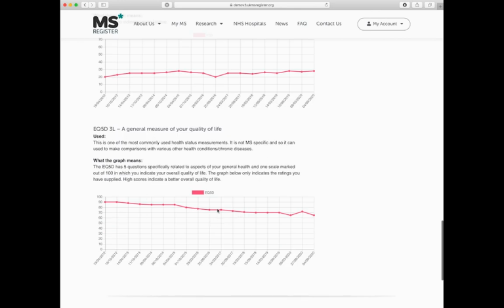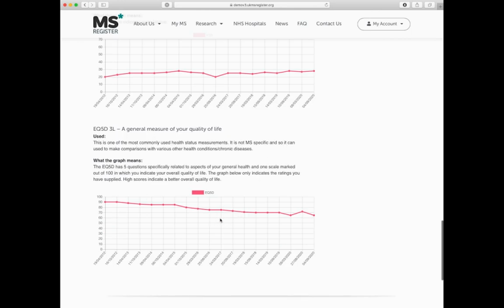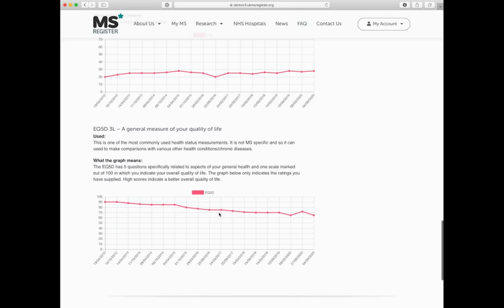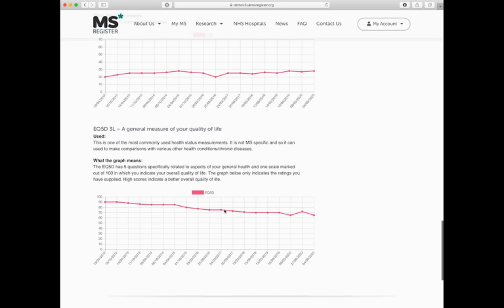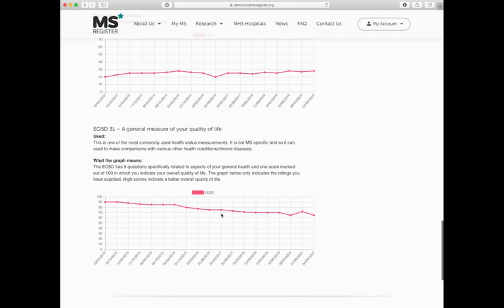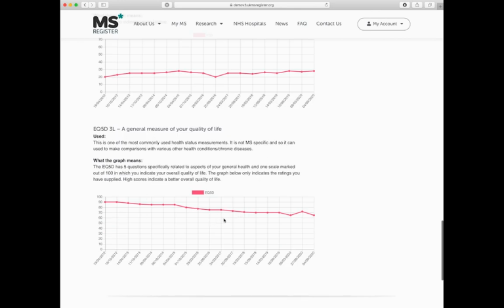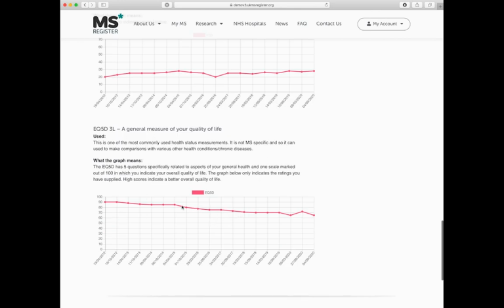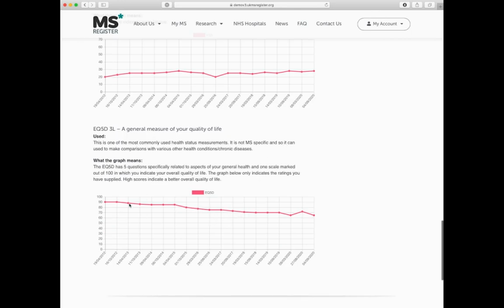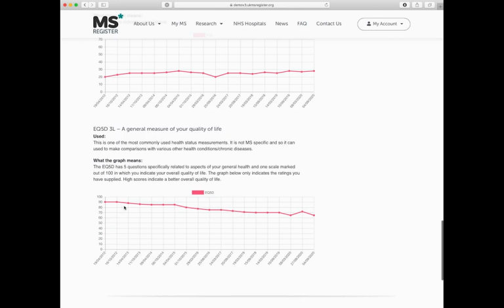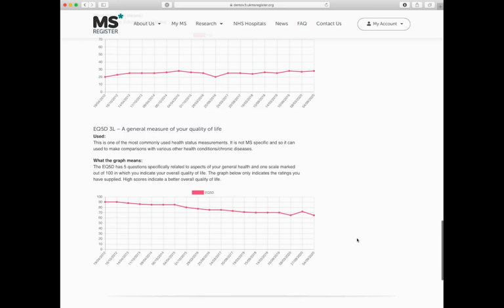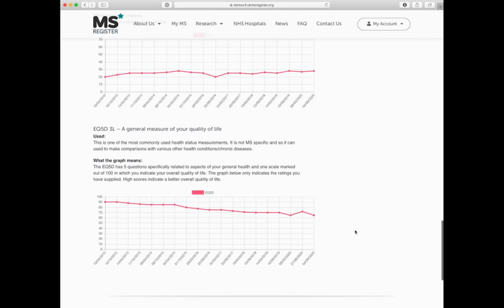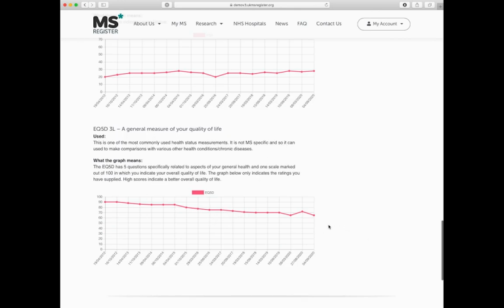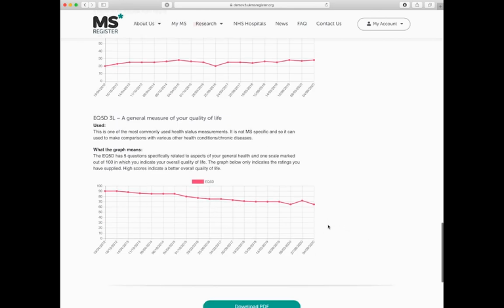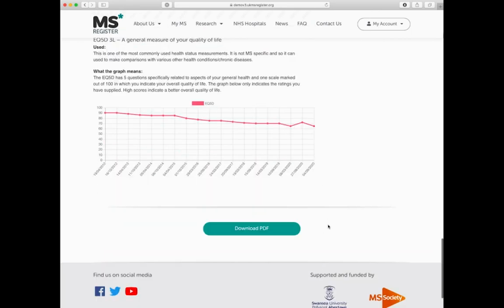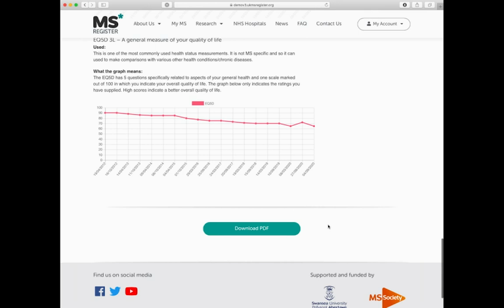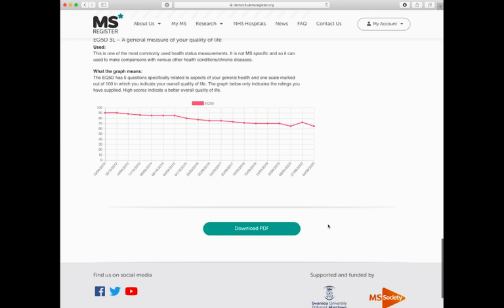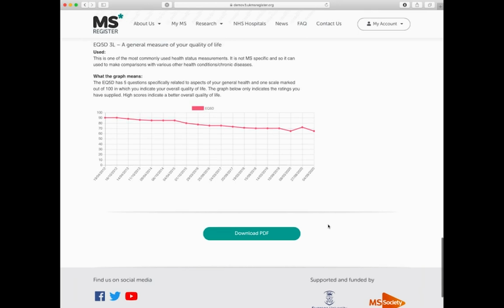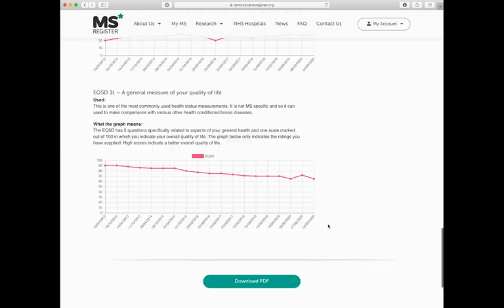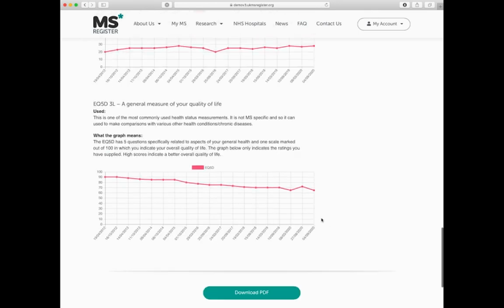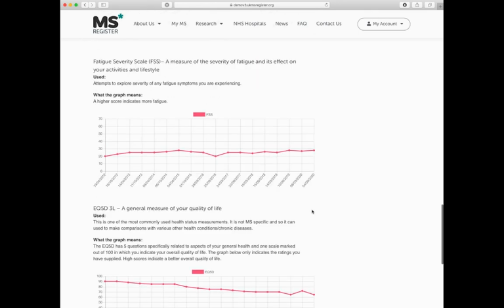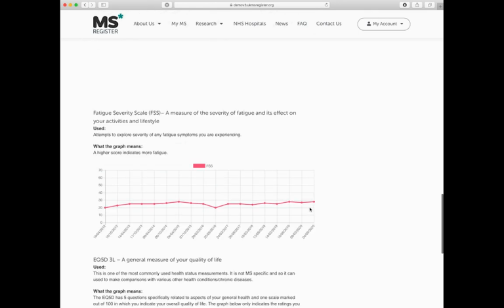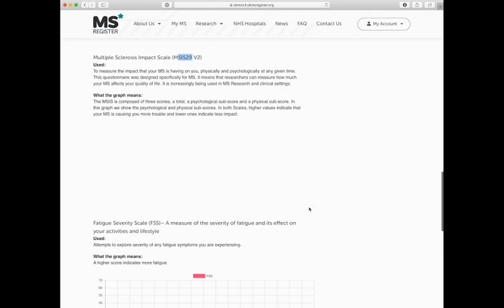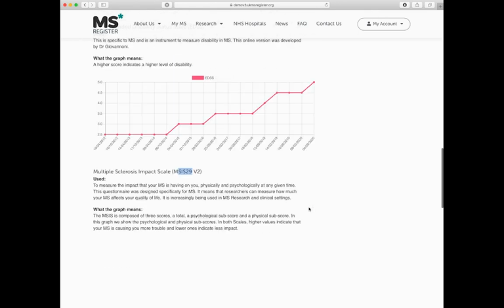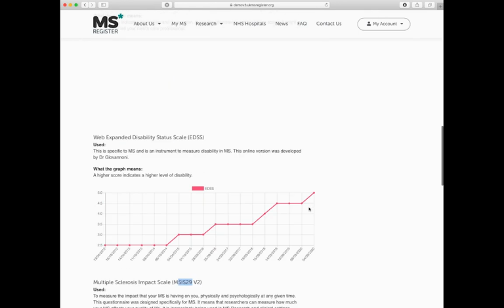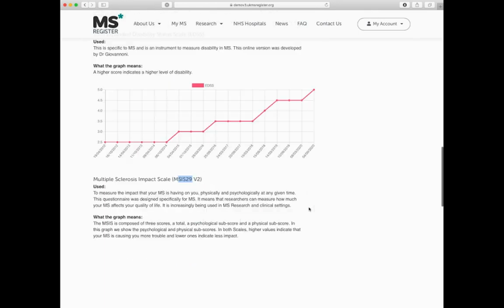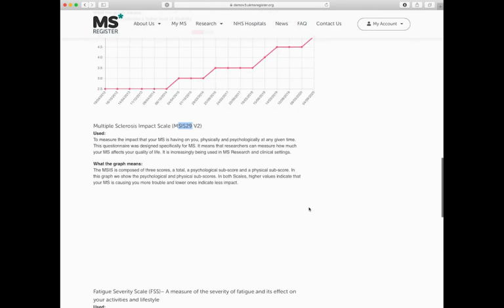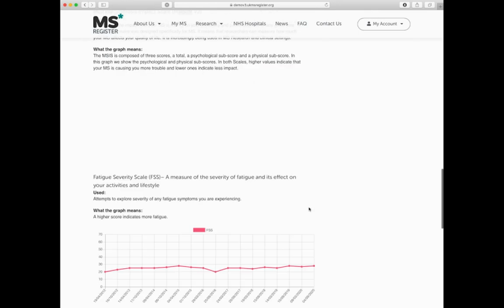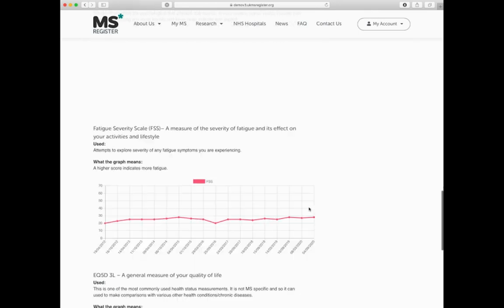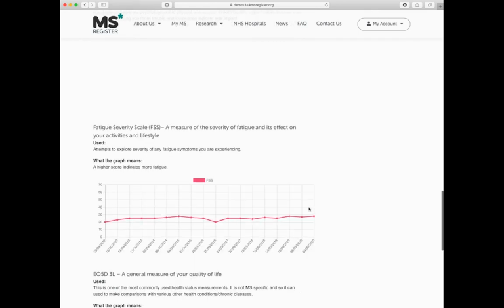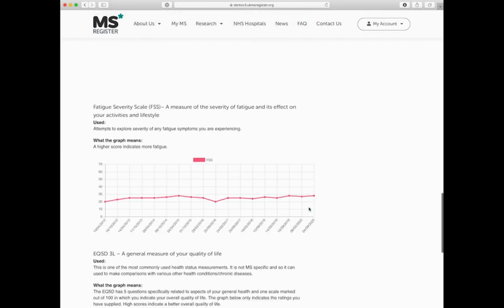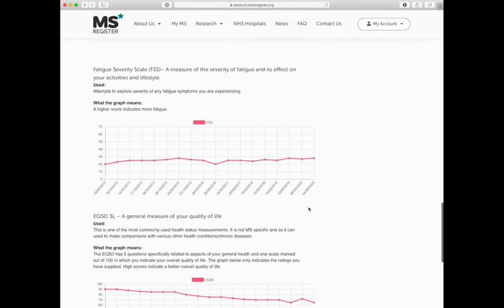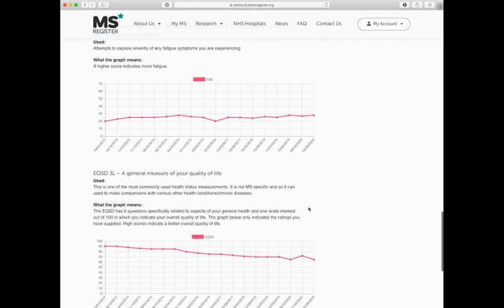So you may only see one data point, or you may see multiple ones as we're demonstrating here, but you're able to see everything and how things have been changing over time.